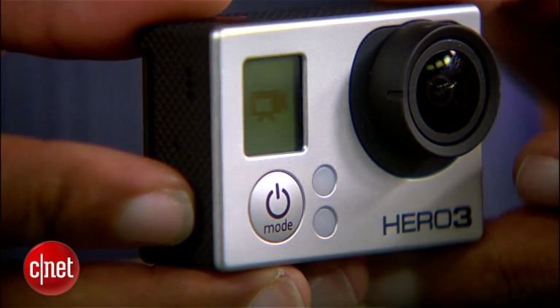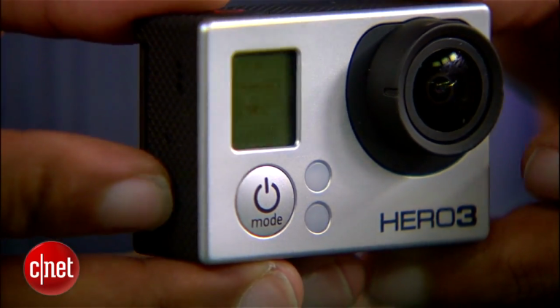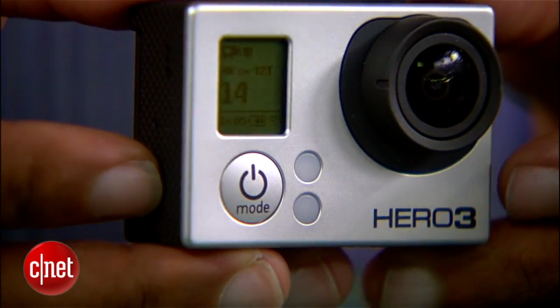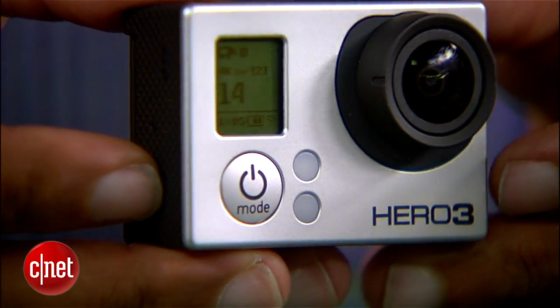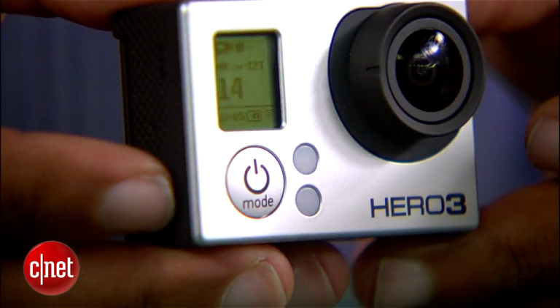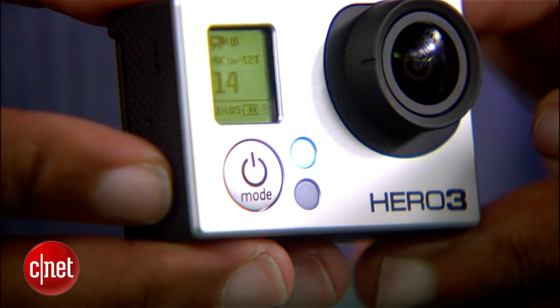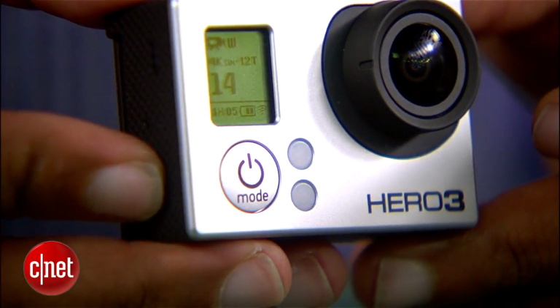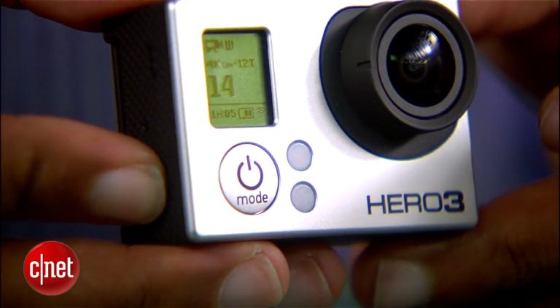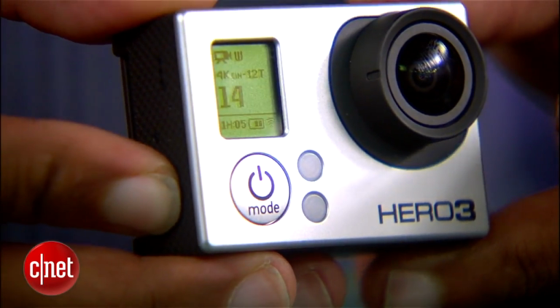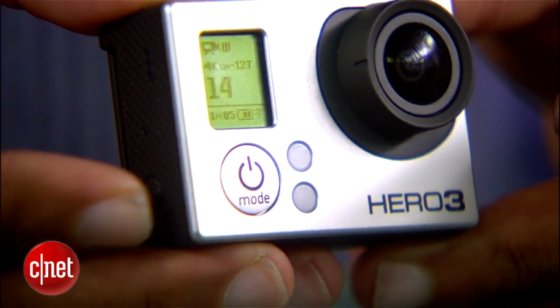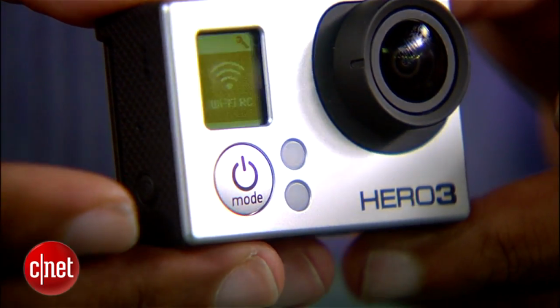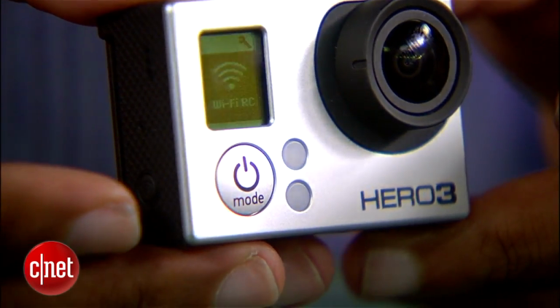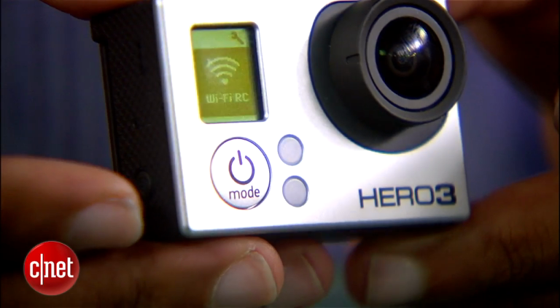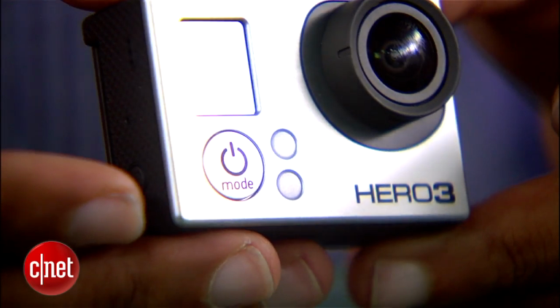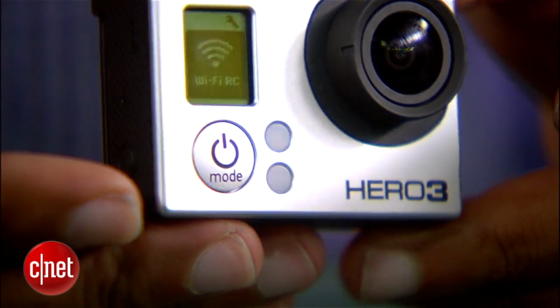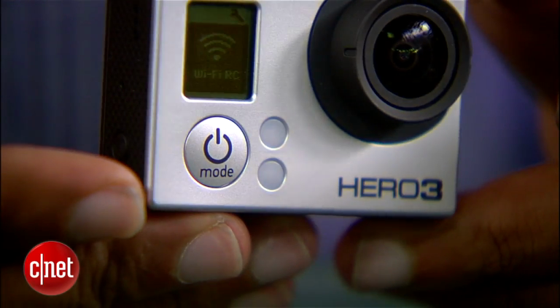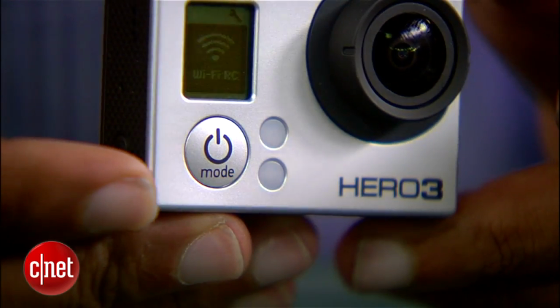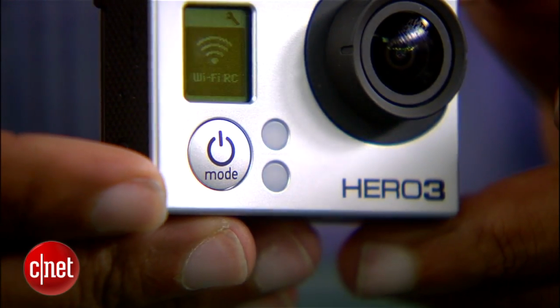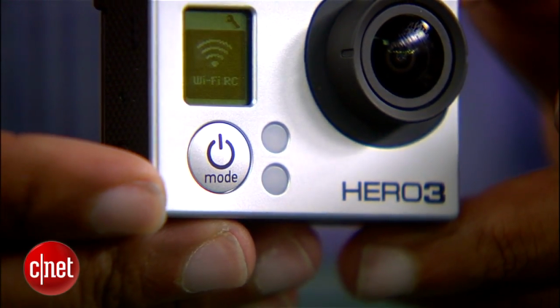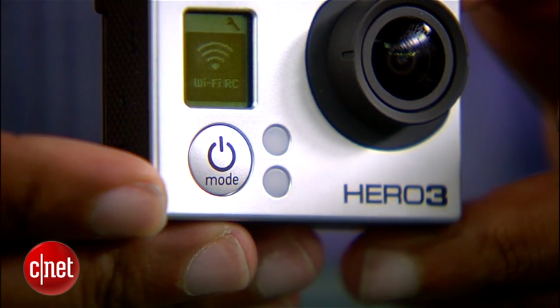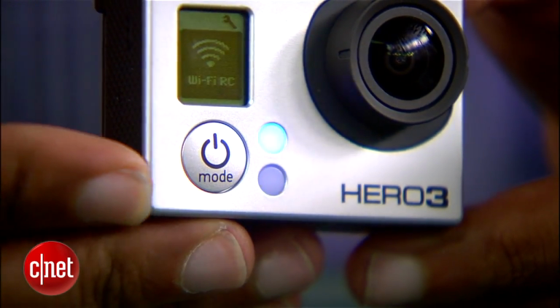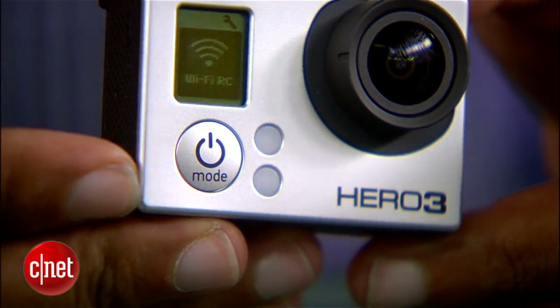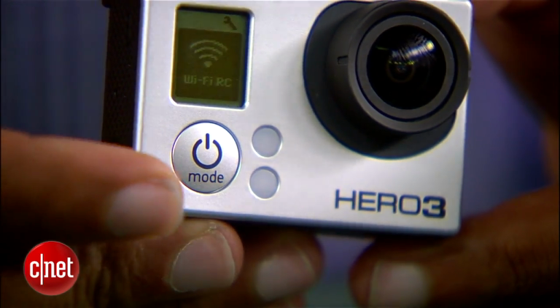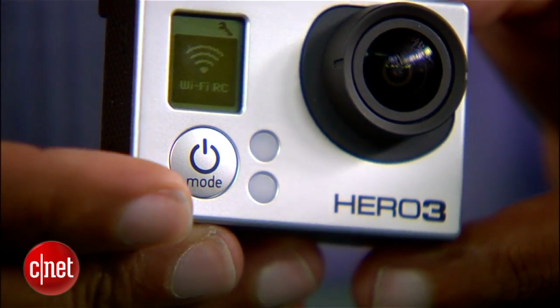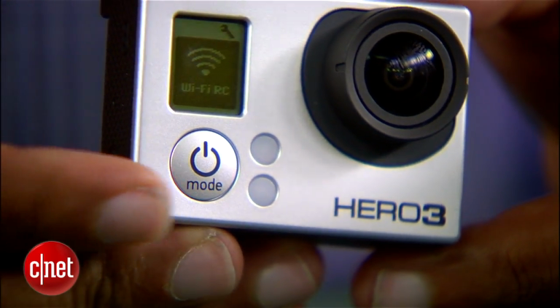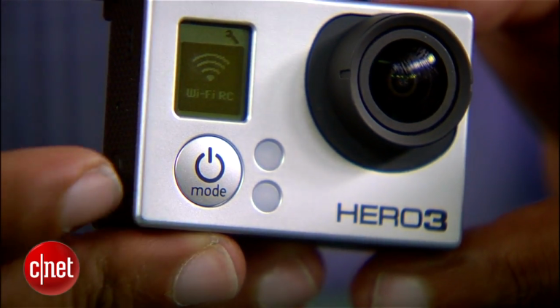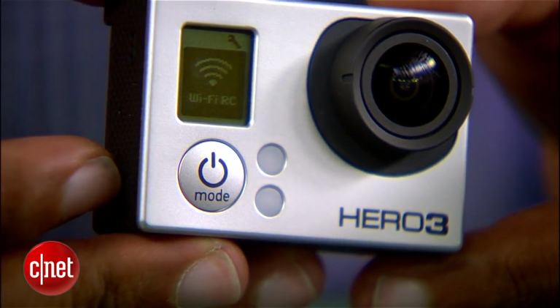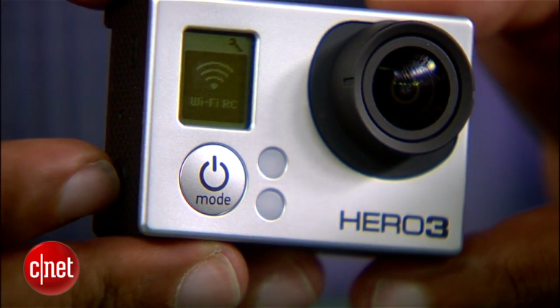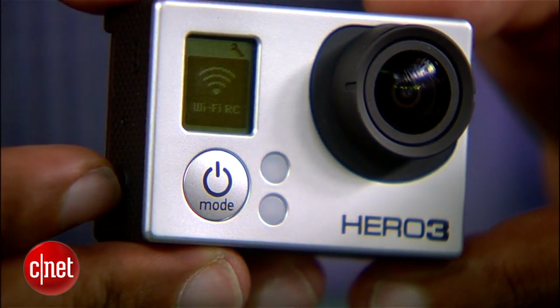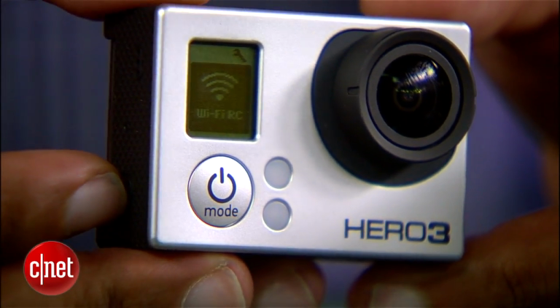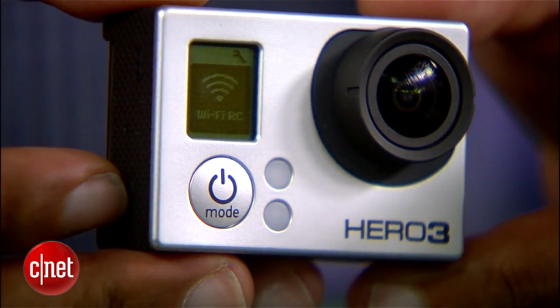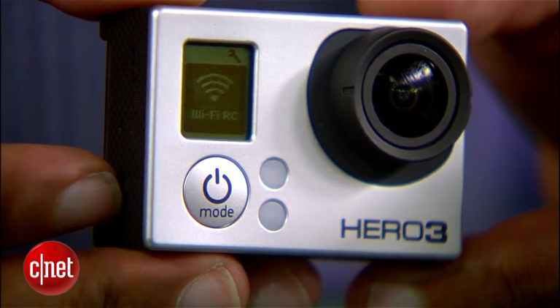I've been Antoine Gooden with CNET.com and we've been taking a first look at the GoPro Hero 3 Black Edition.